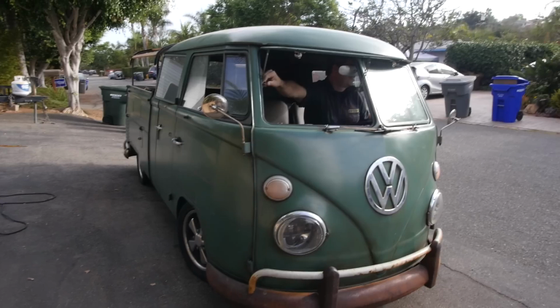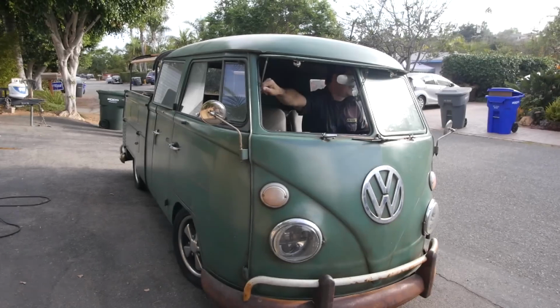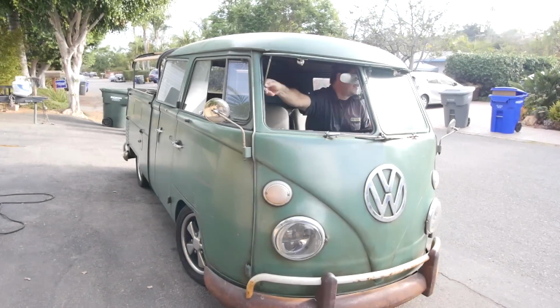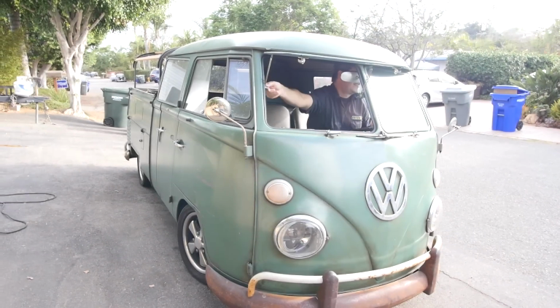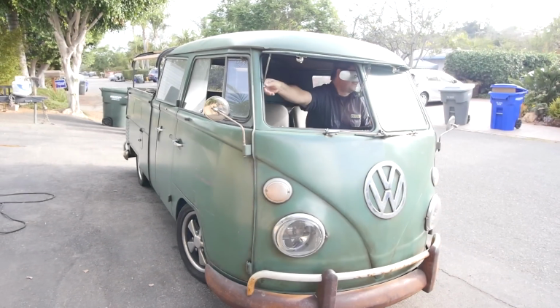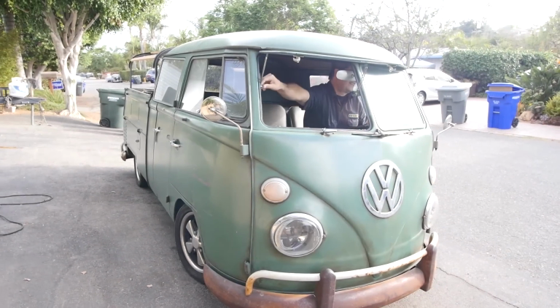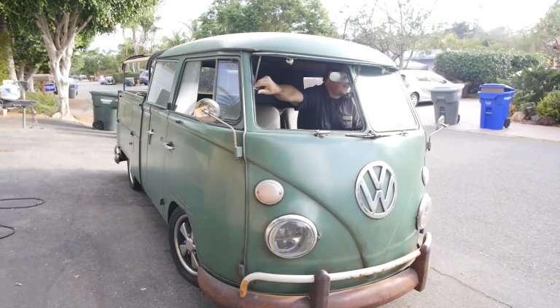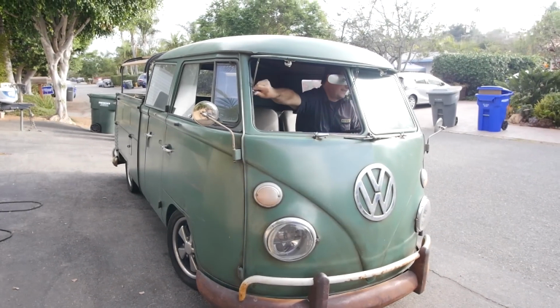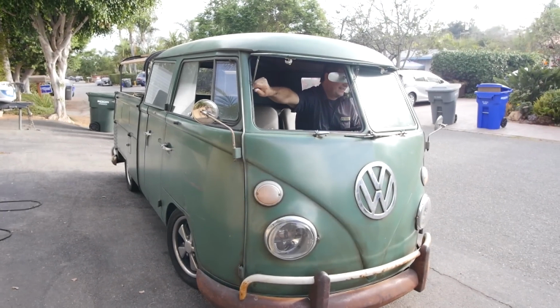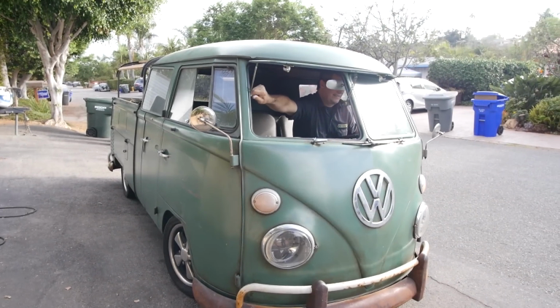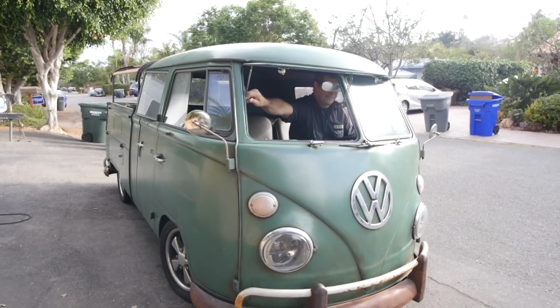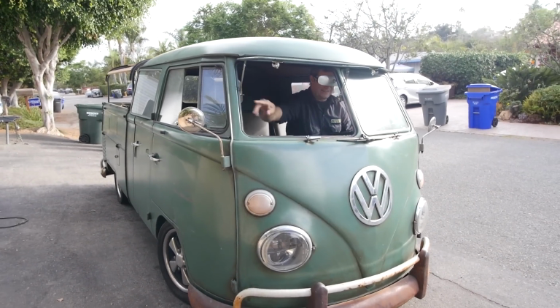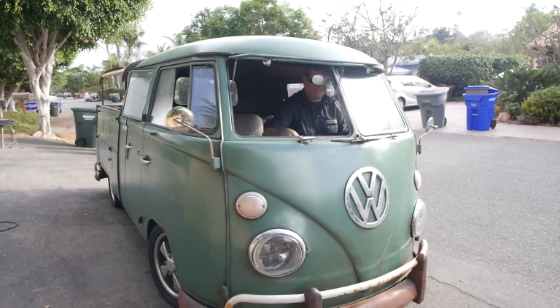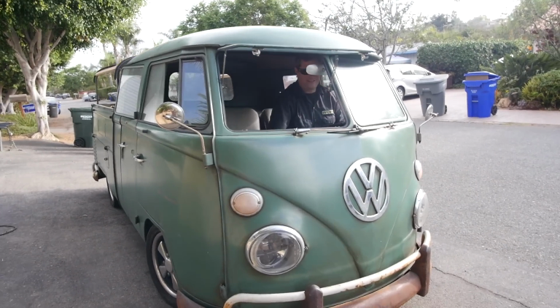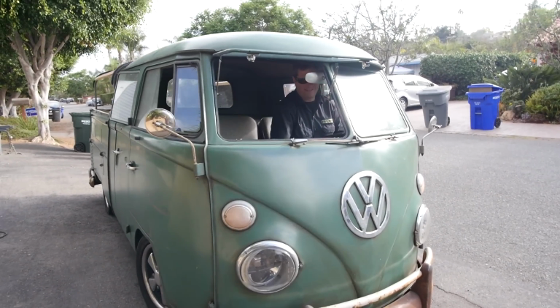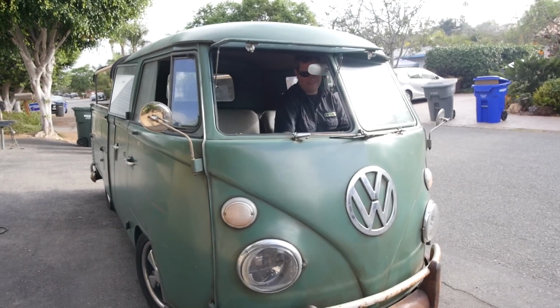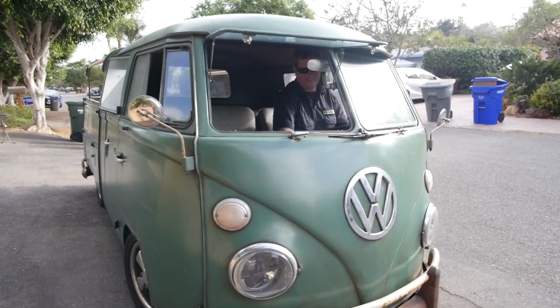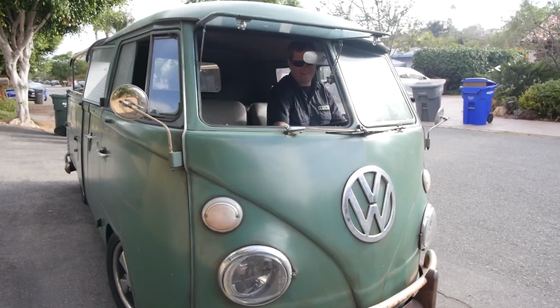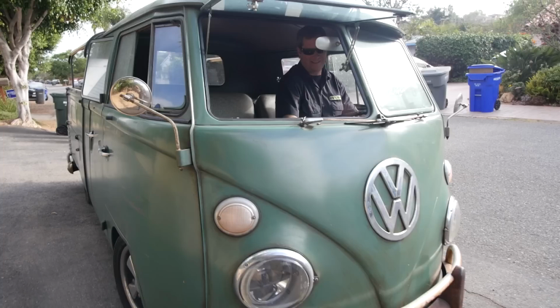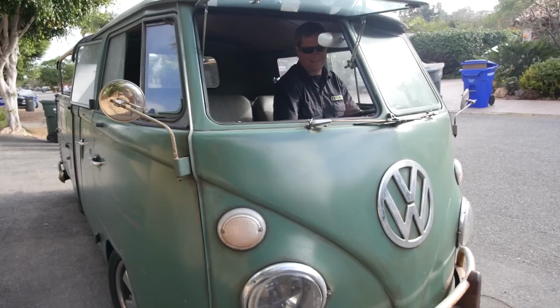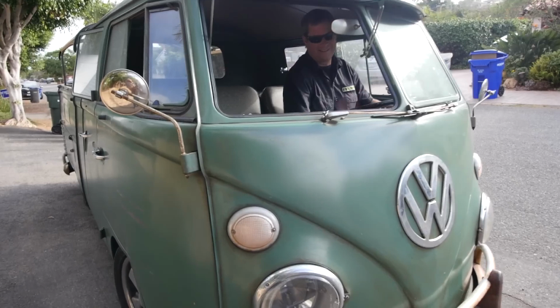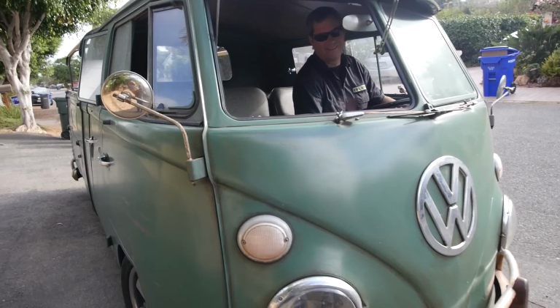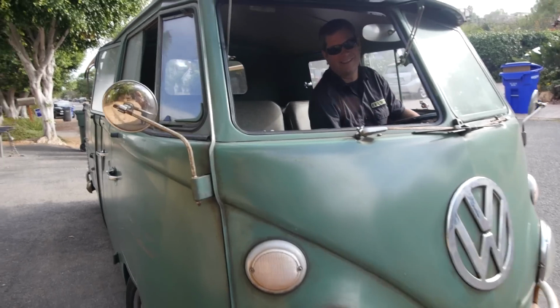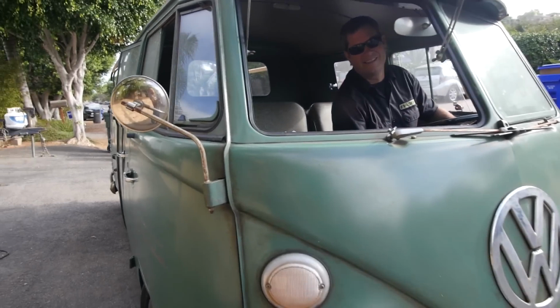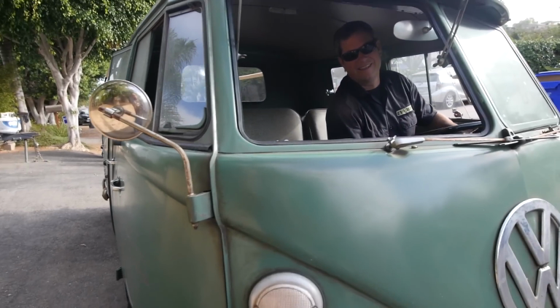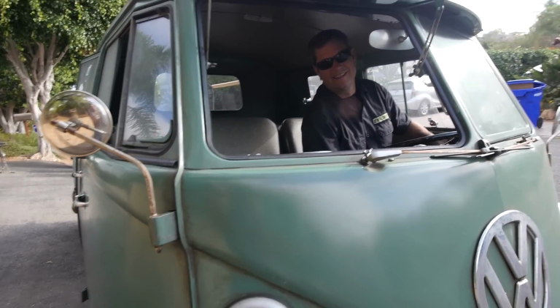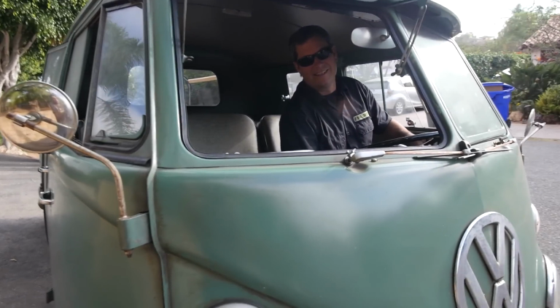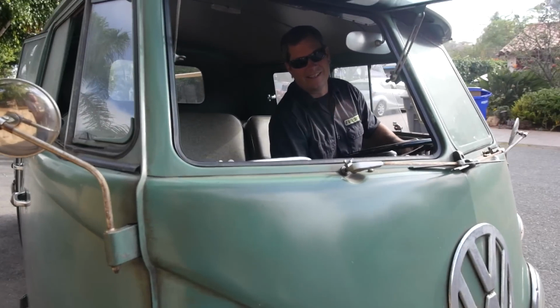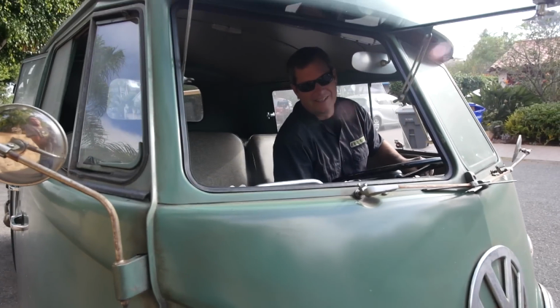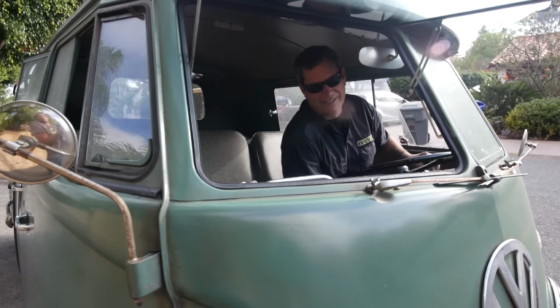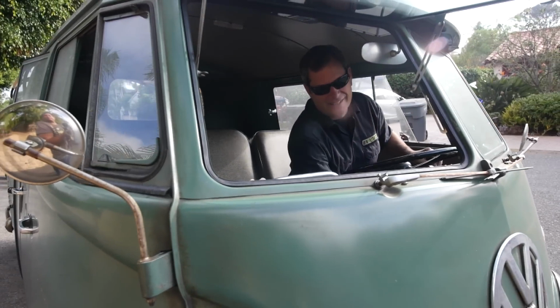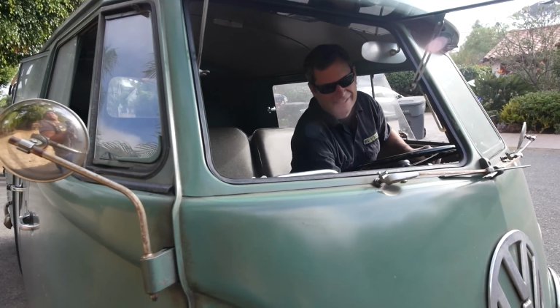All right, day four? Four or five? Day four.